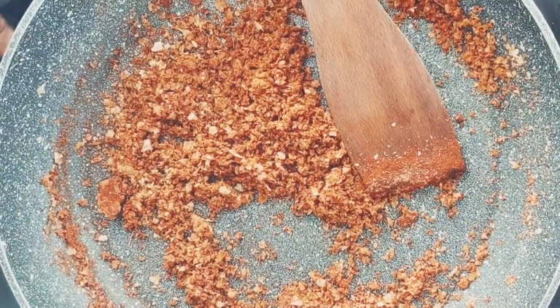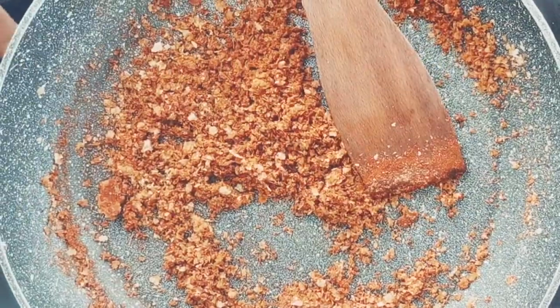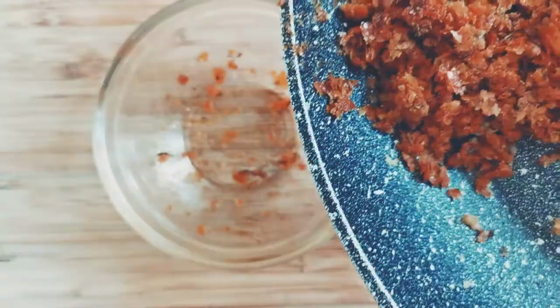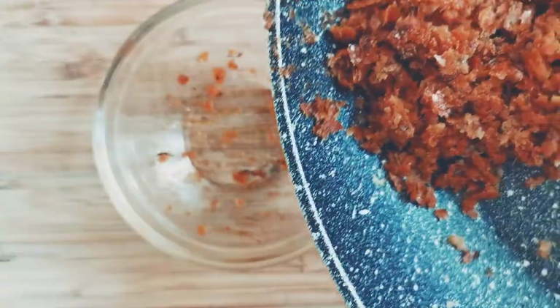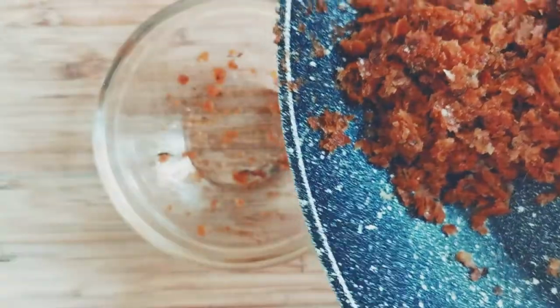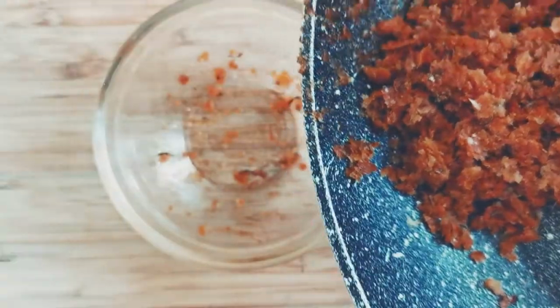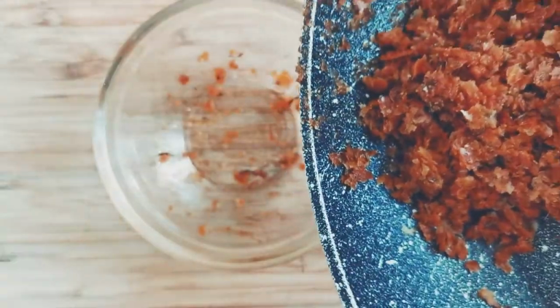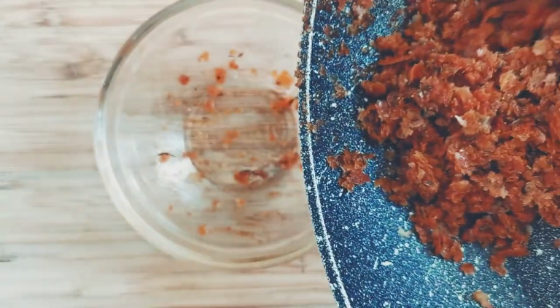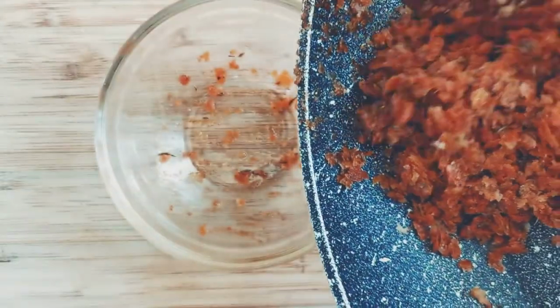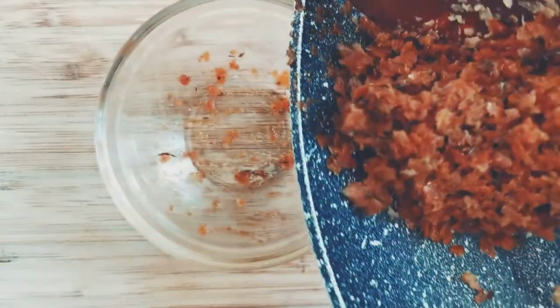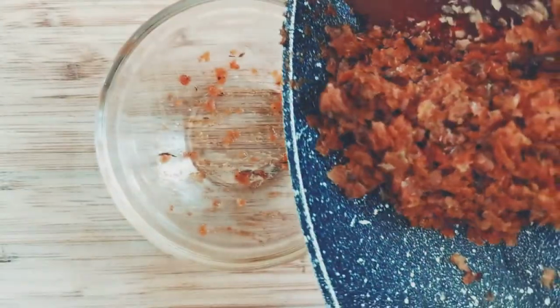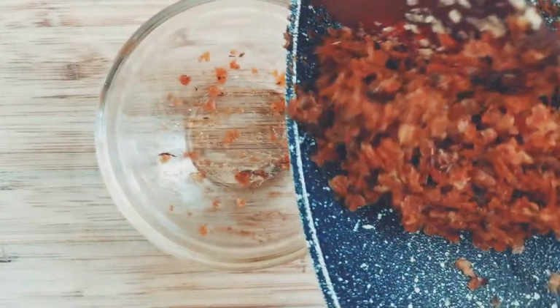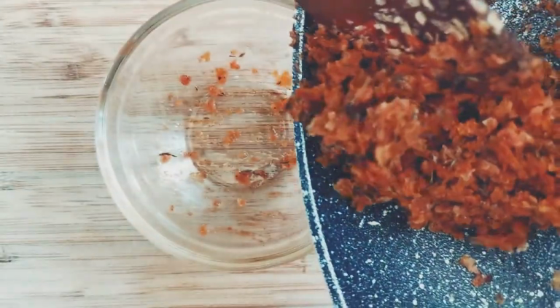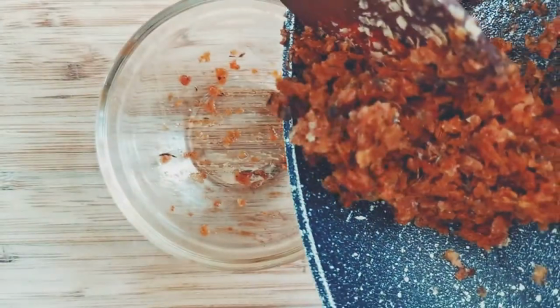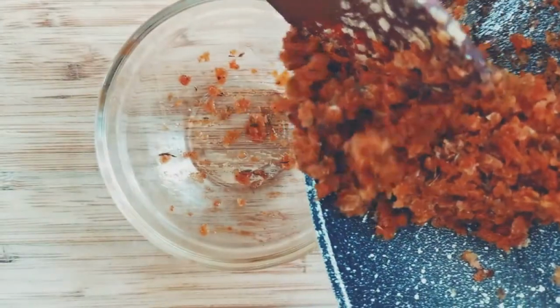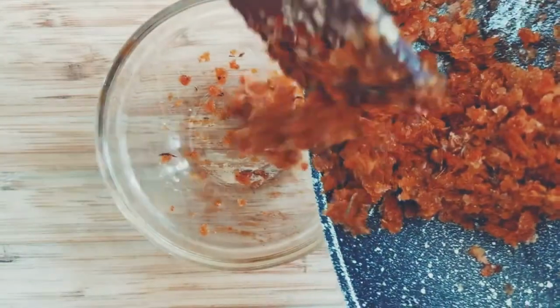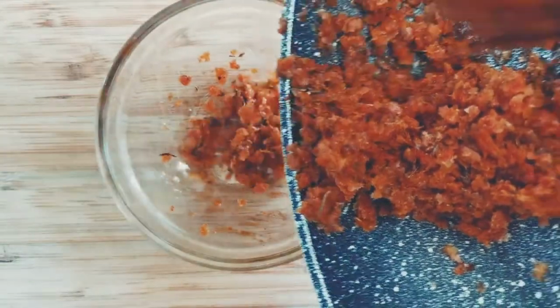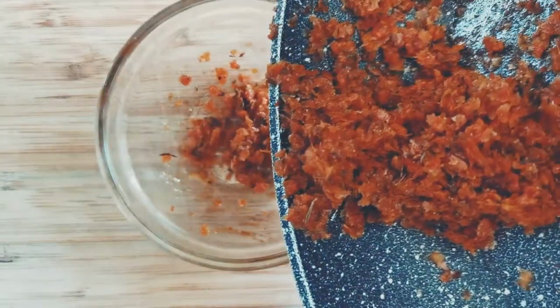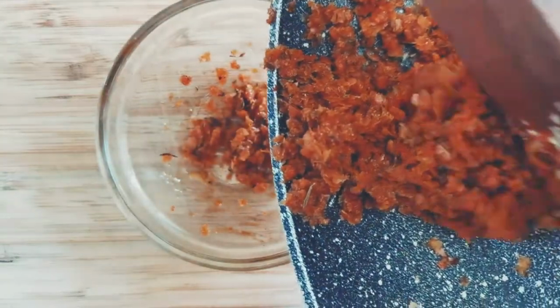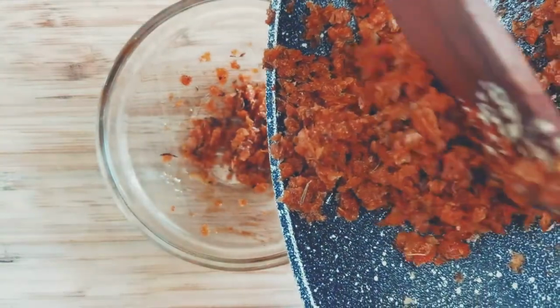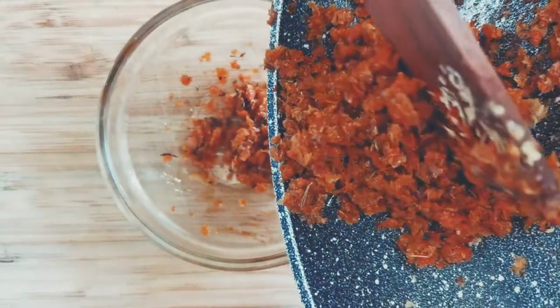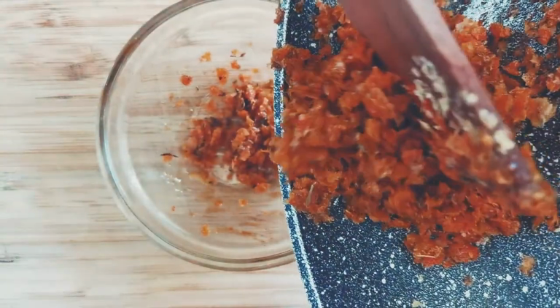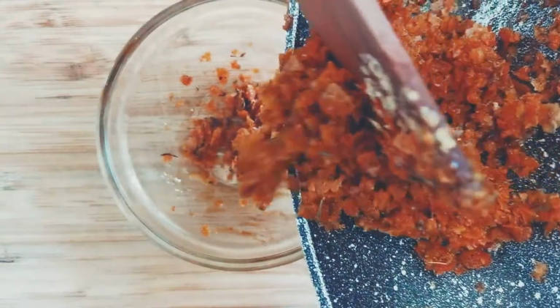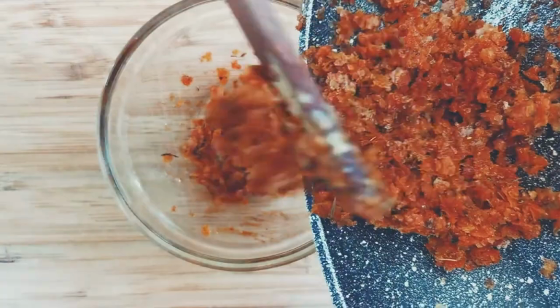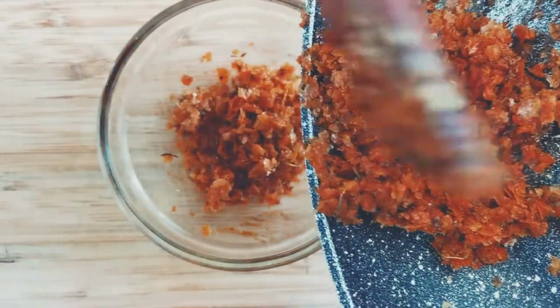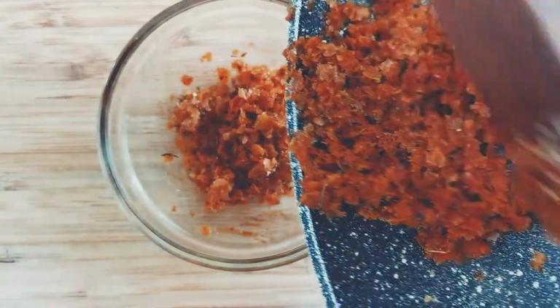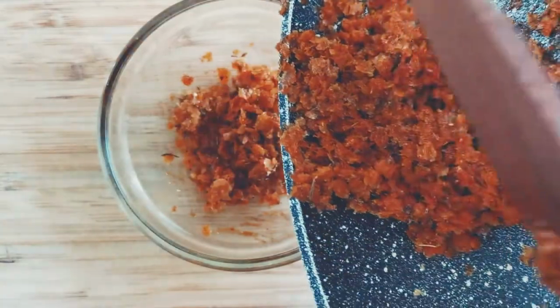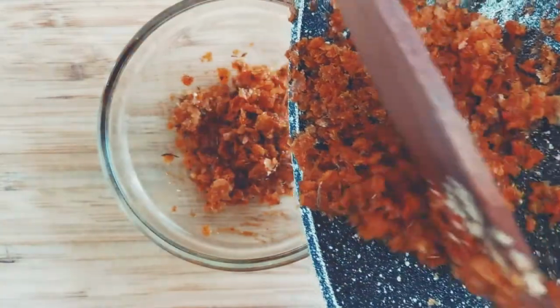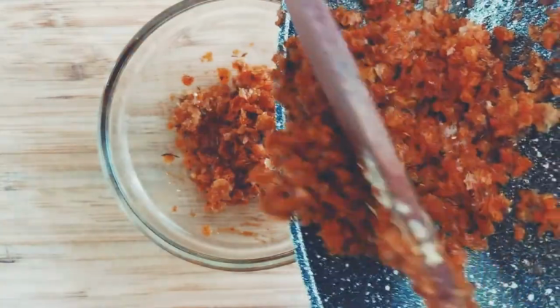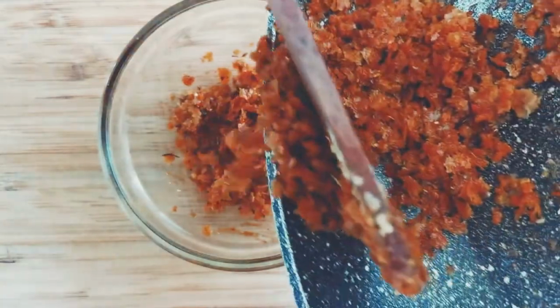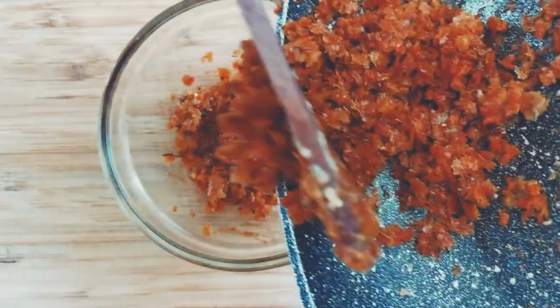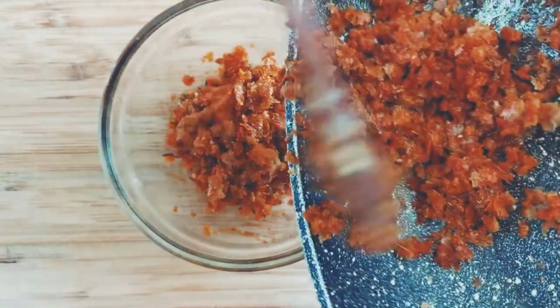Once this is done, empty the crumbs into a small bowl and set aside.